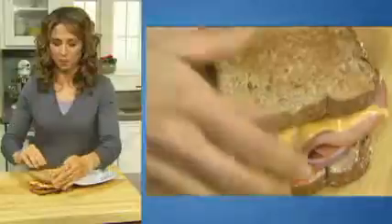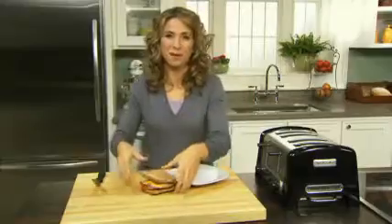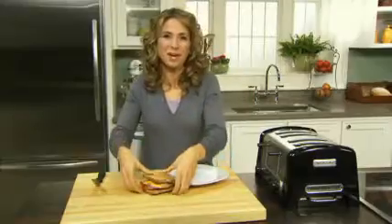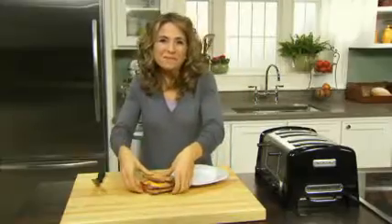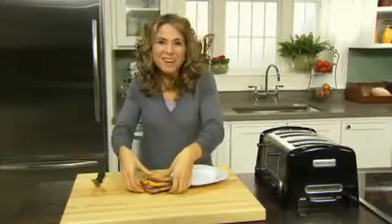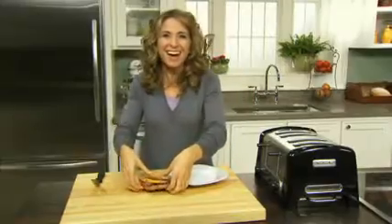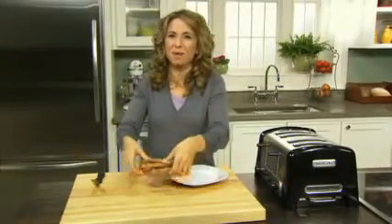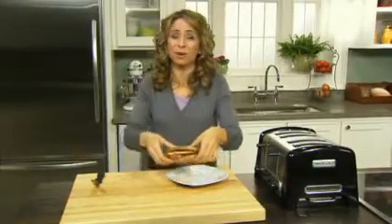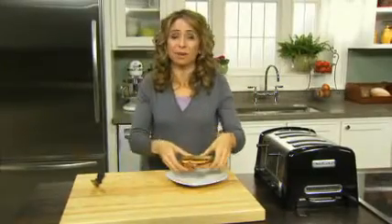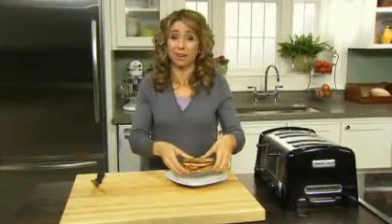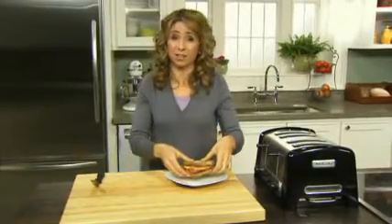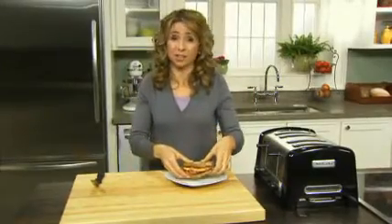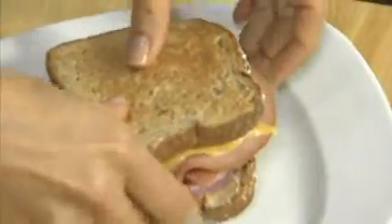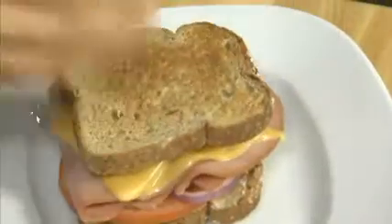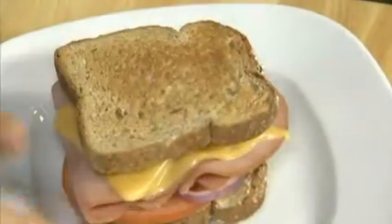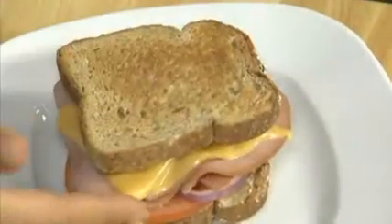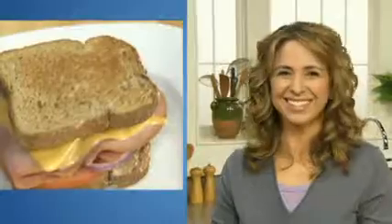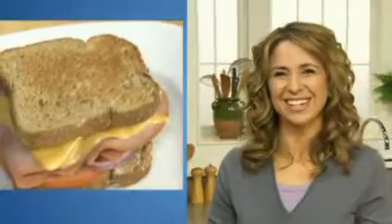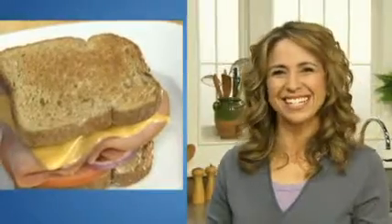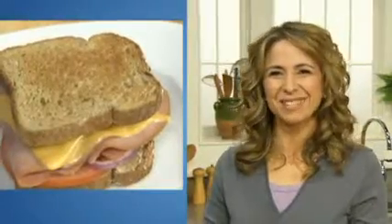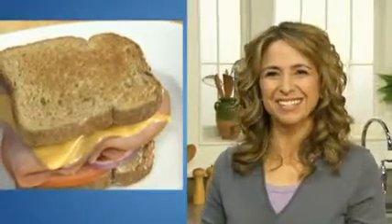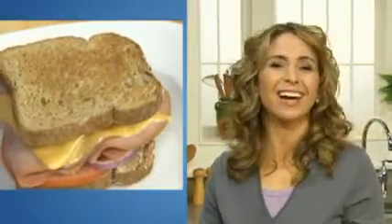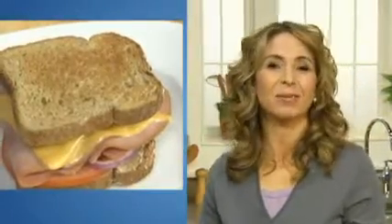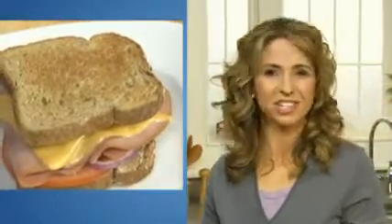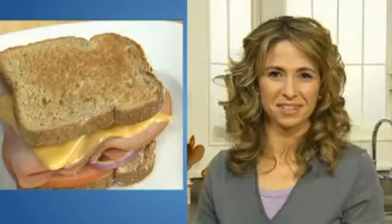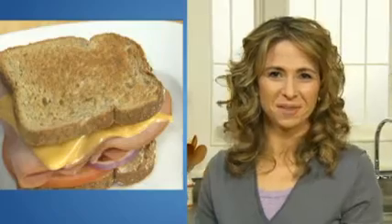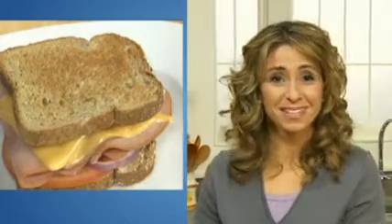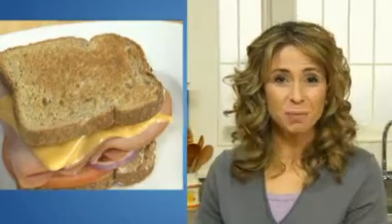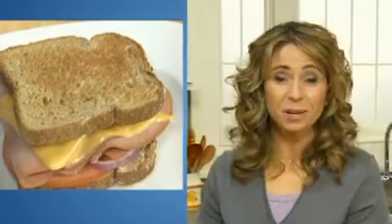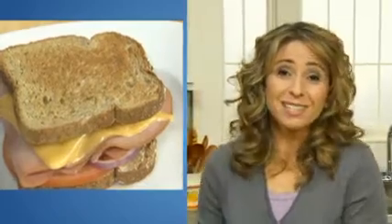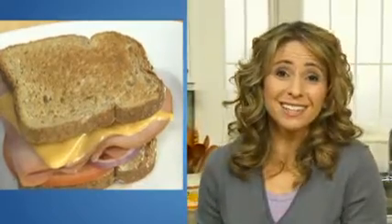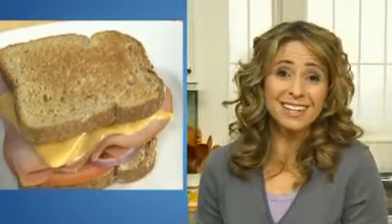There we go. I bet I know what you're packing for lunchtime tomorrow, huh? This is our easy pleaser ham and cheeser. It's easy to make and pleasing to eat.